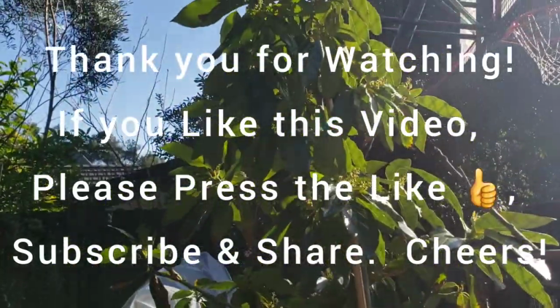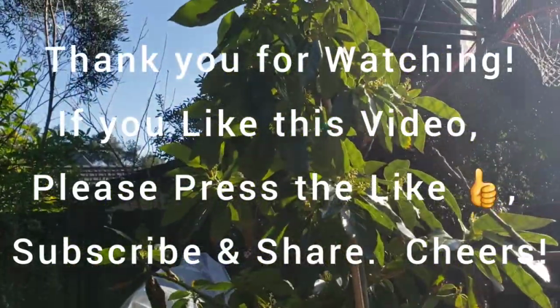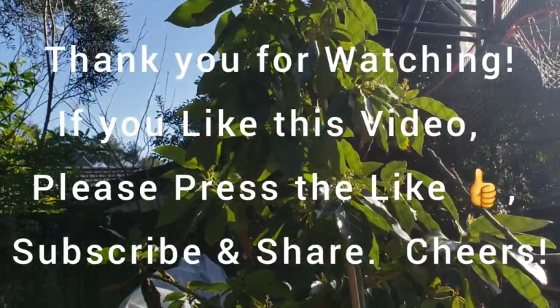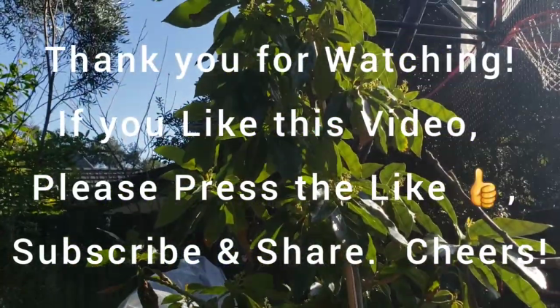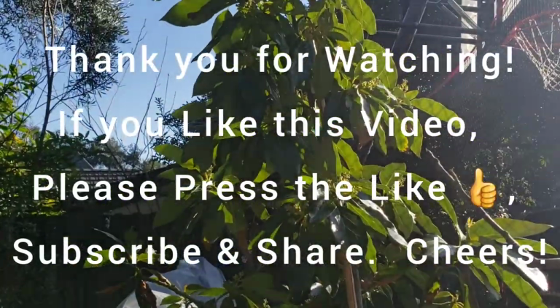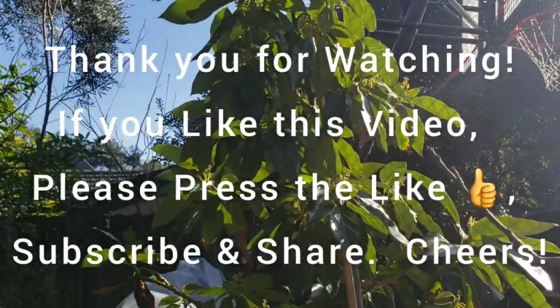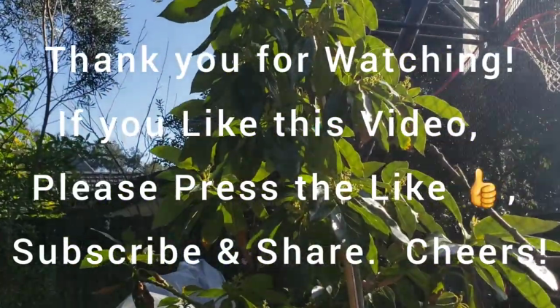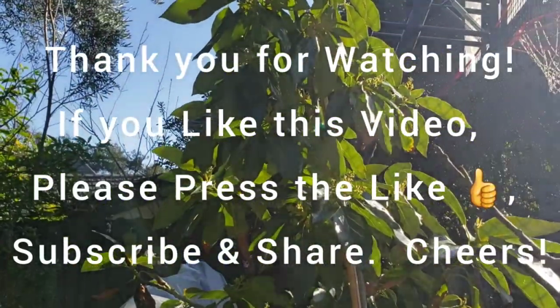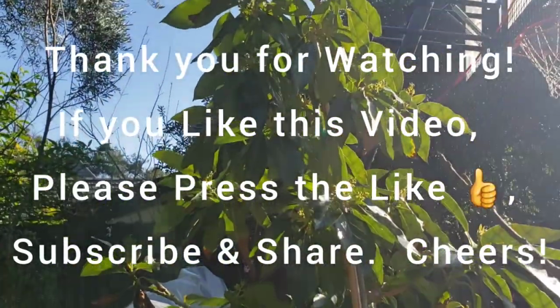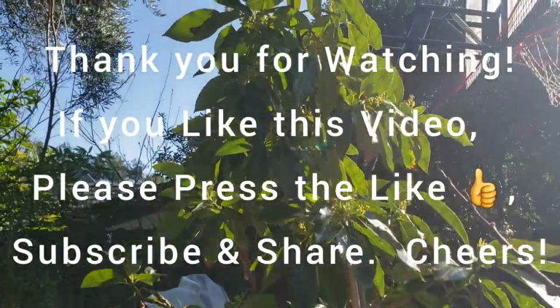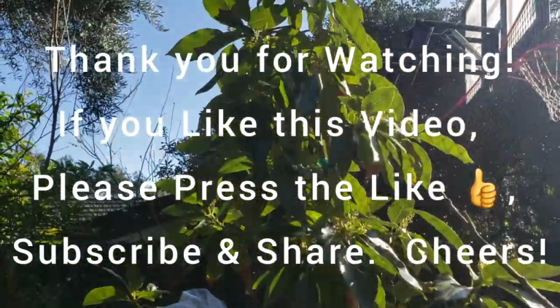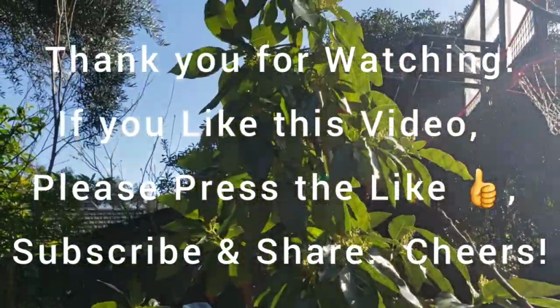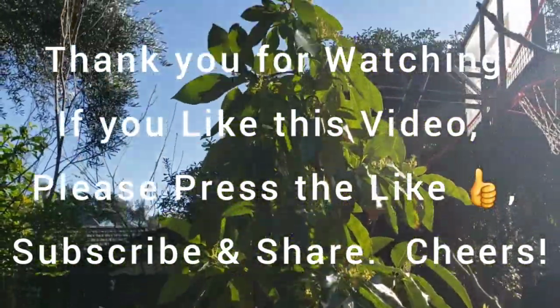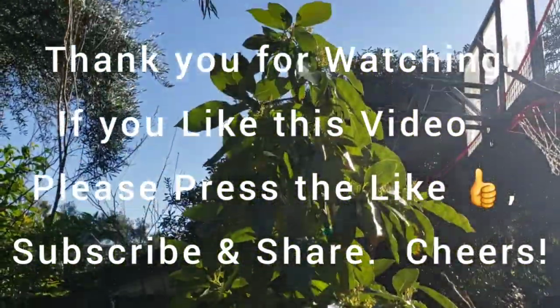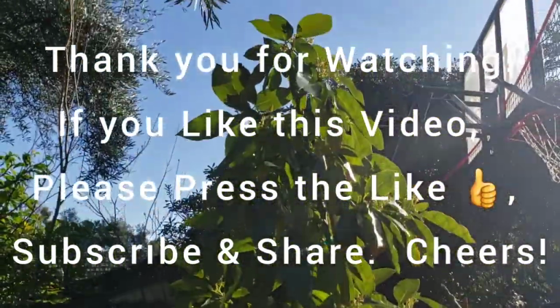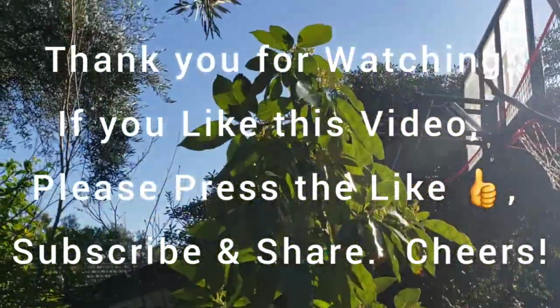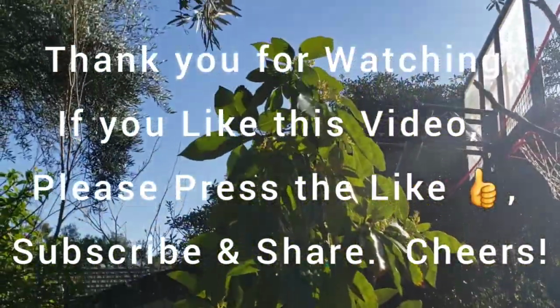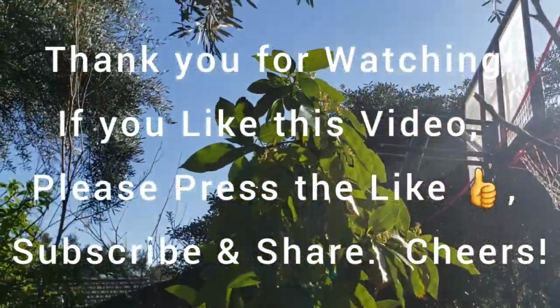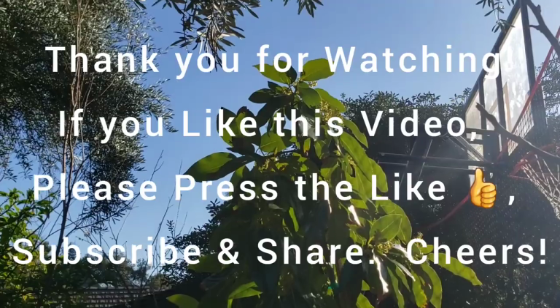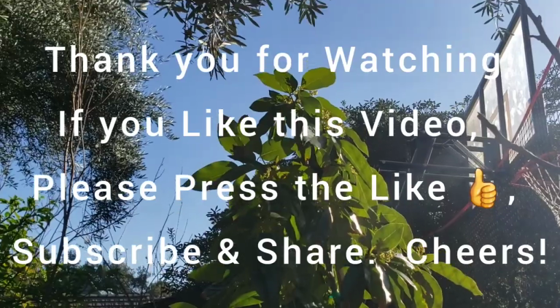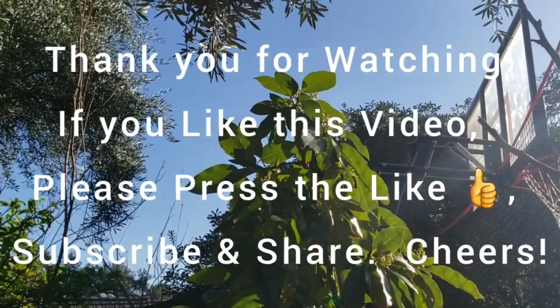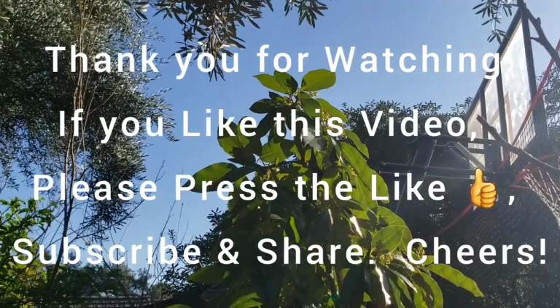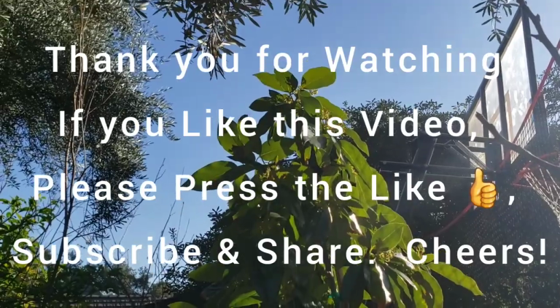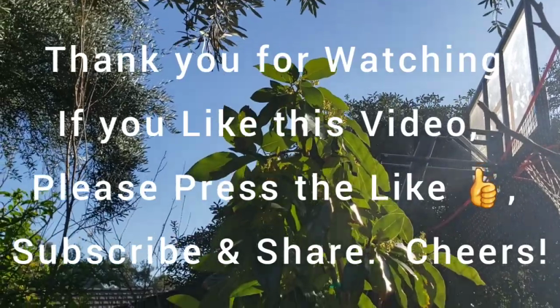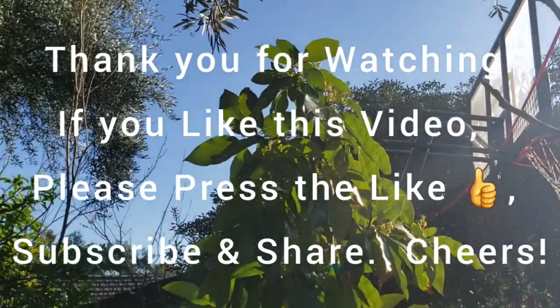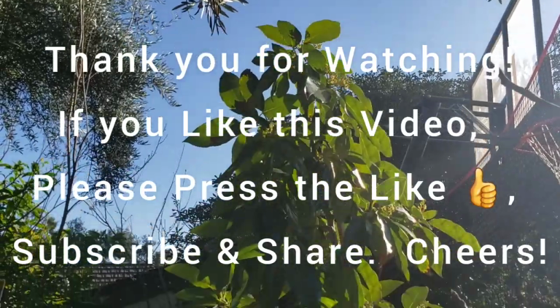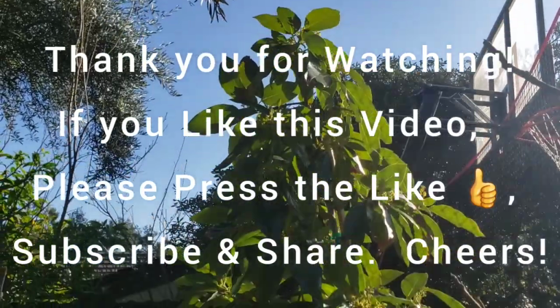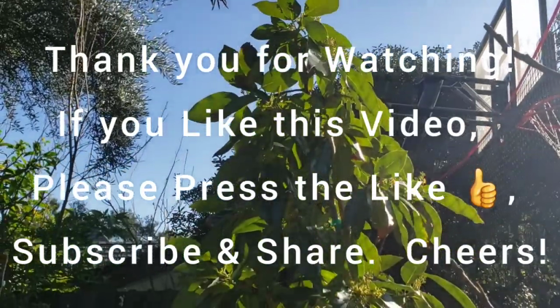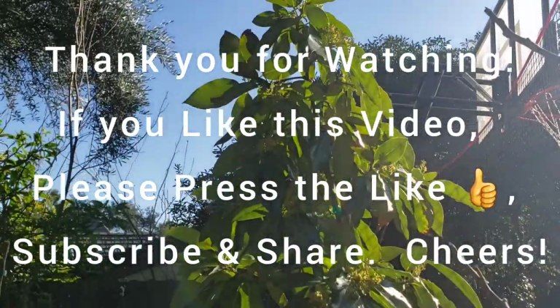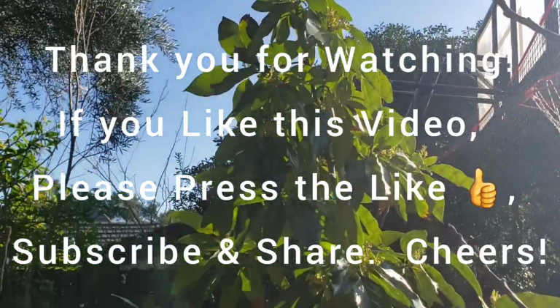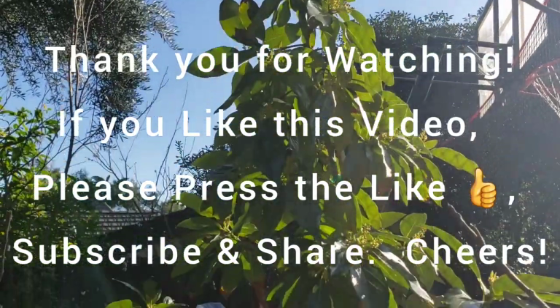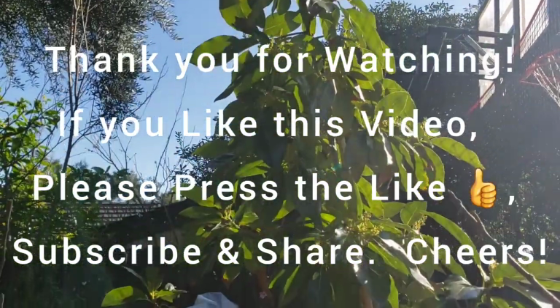If you like this video, if you like this channel, please press the like and subscribe. Thank you, everyone.